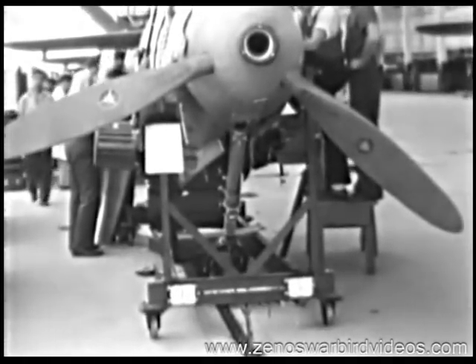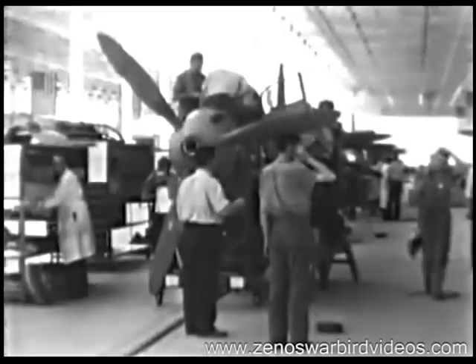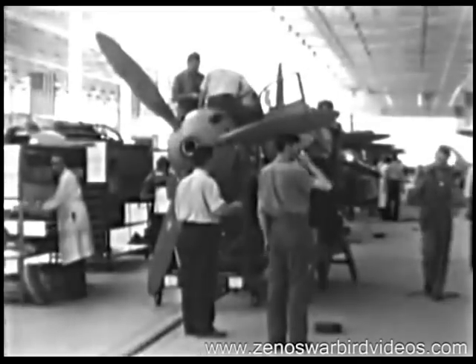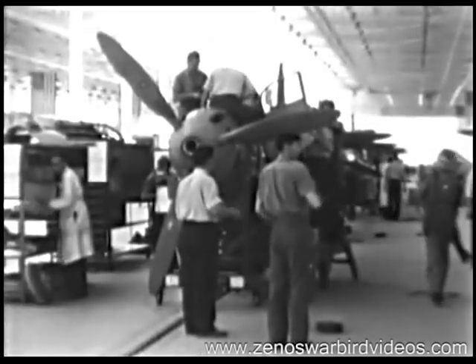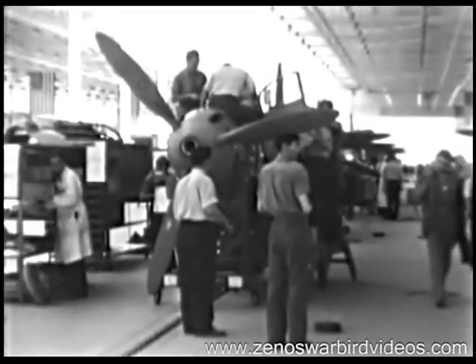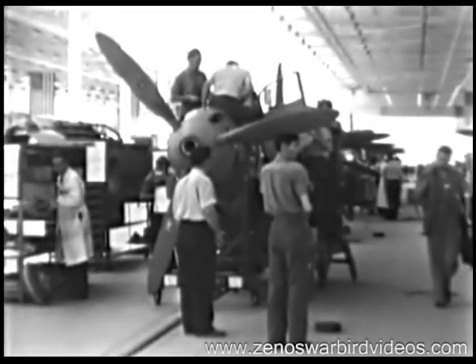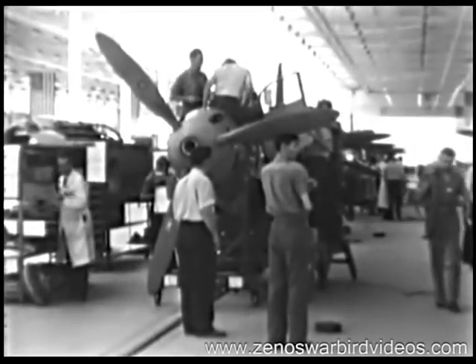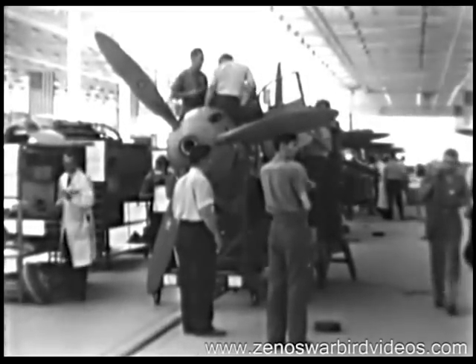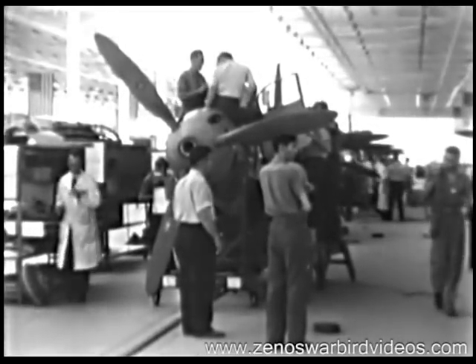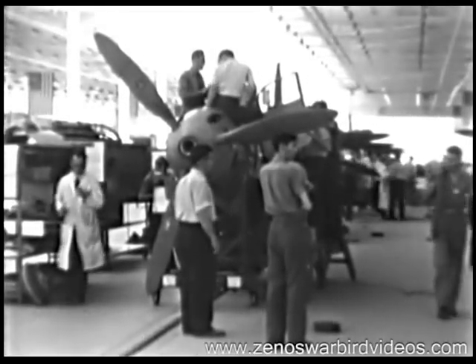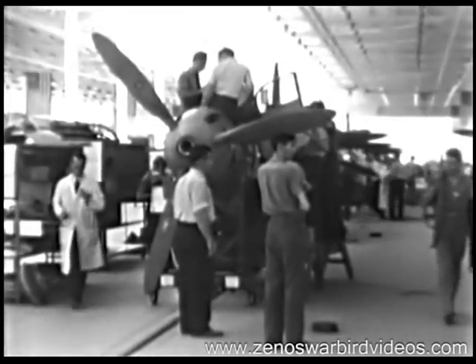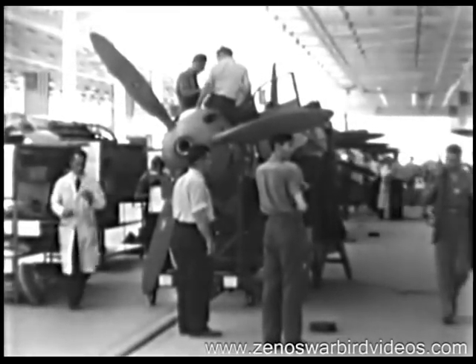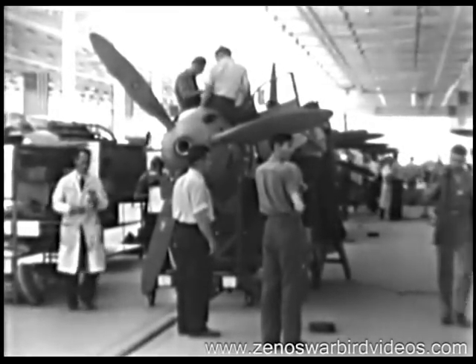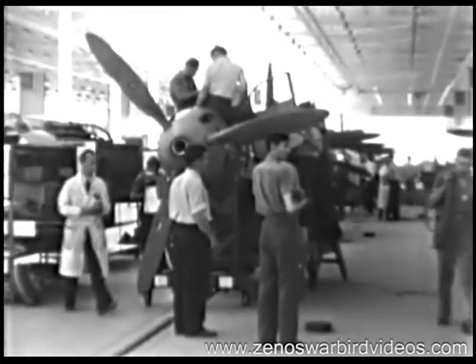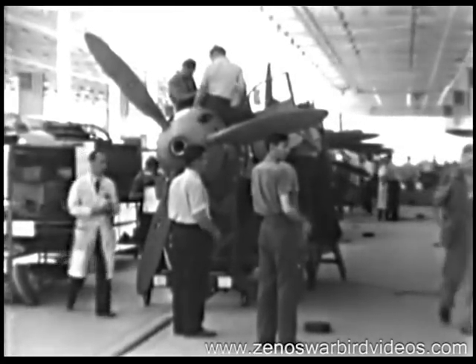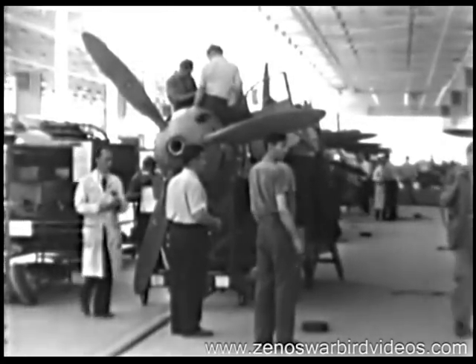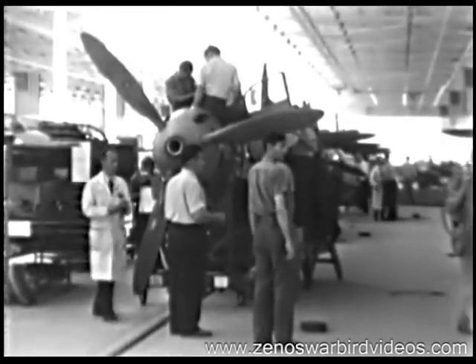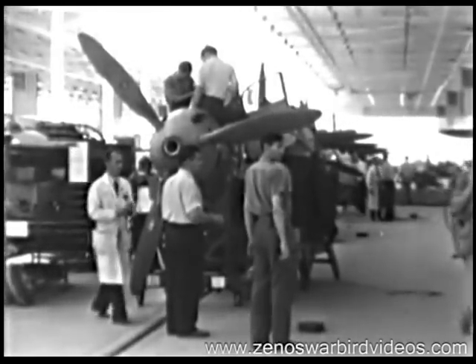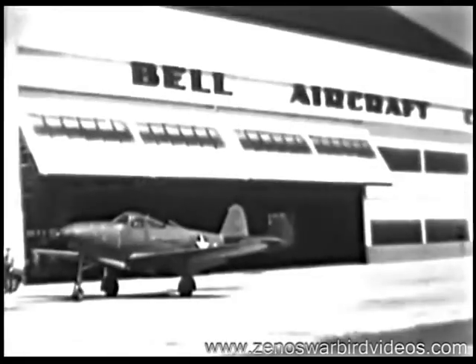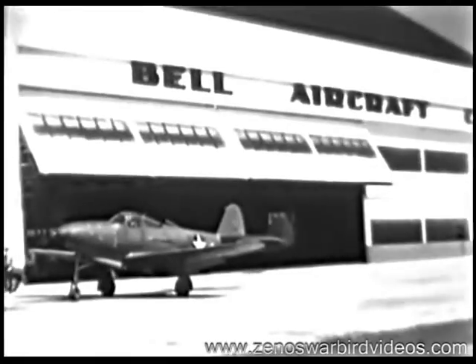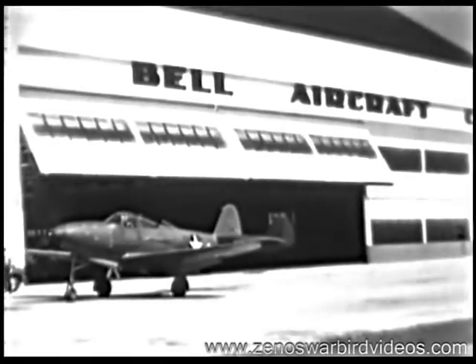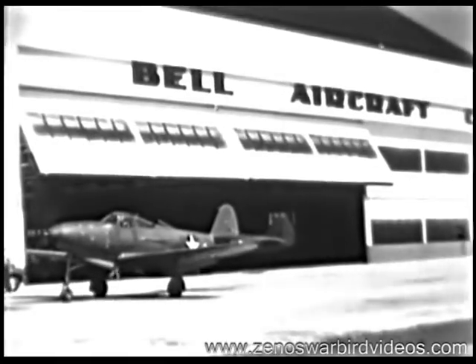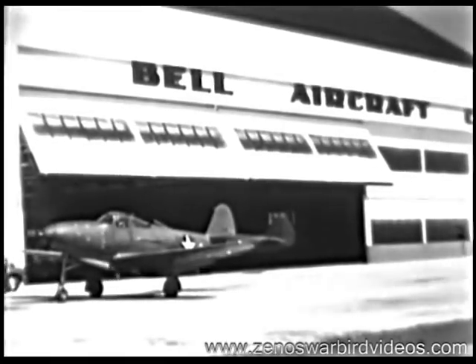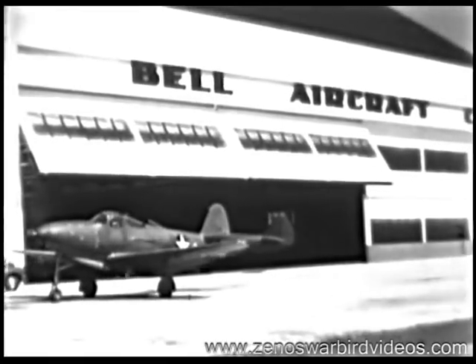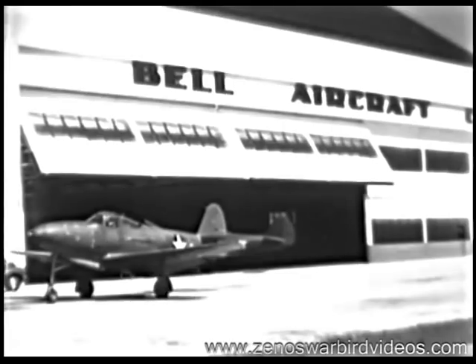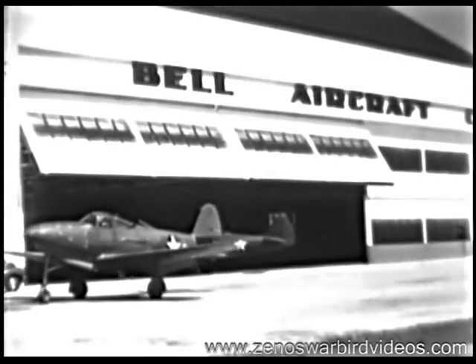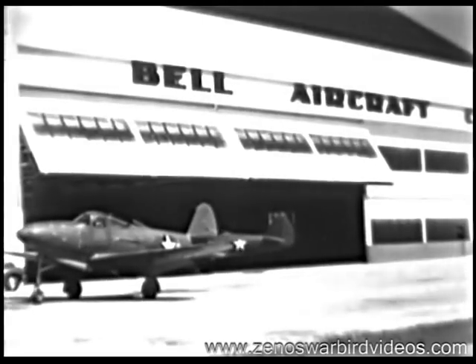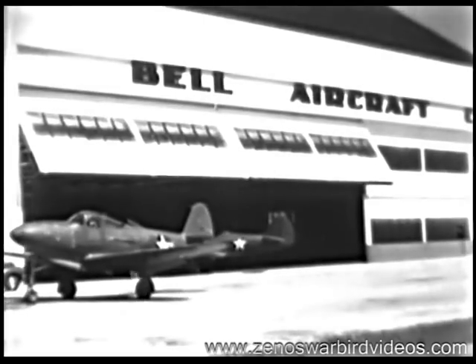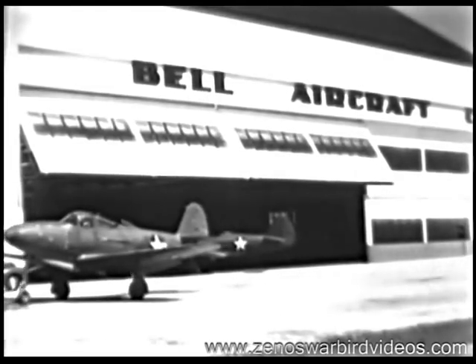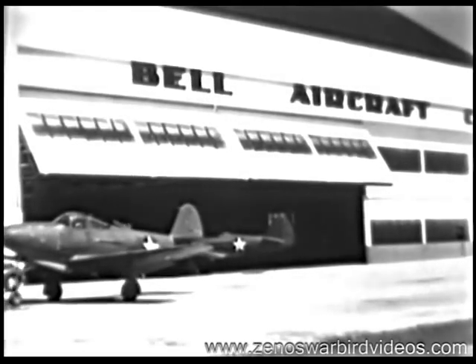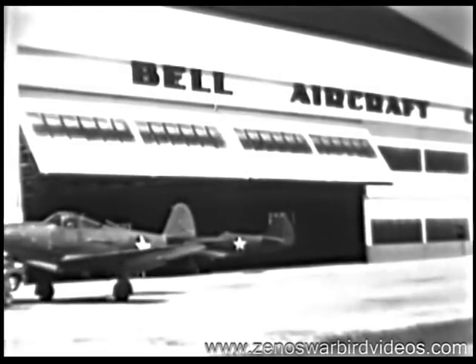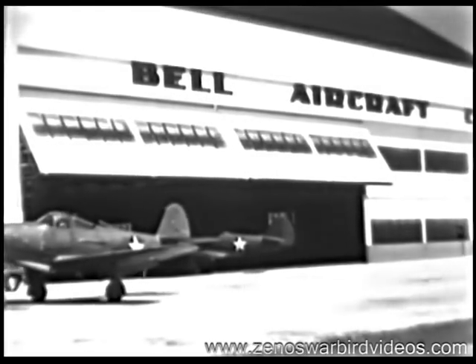And here's the first Airacobra to roll off the new assembly line, all ready to fly and how.